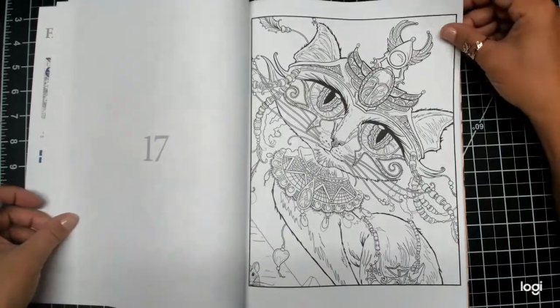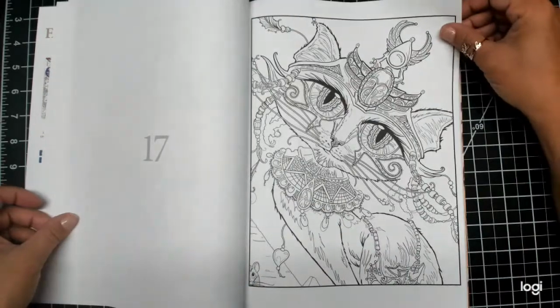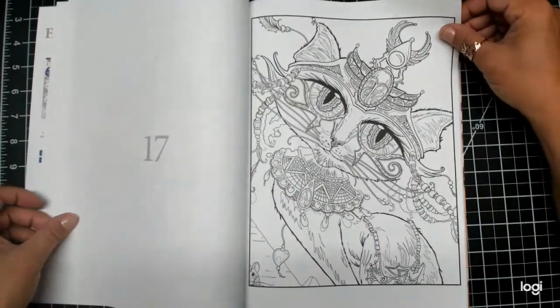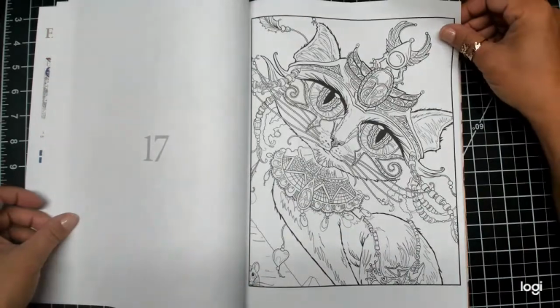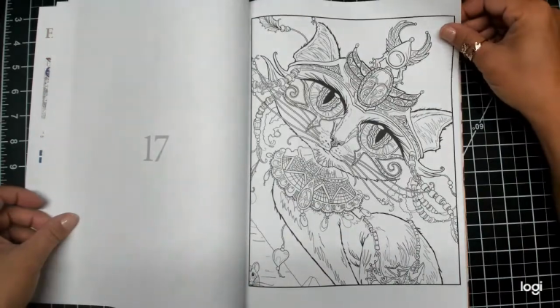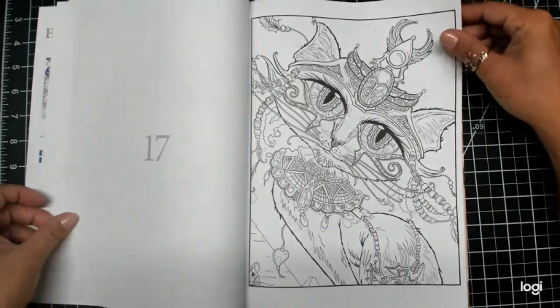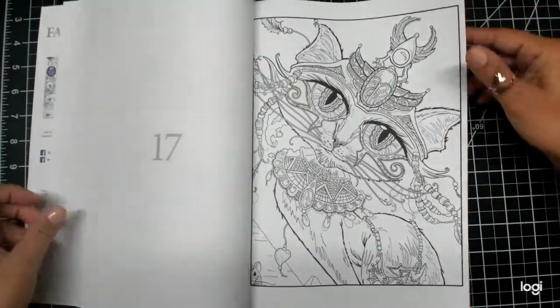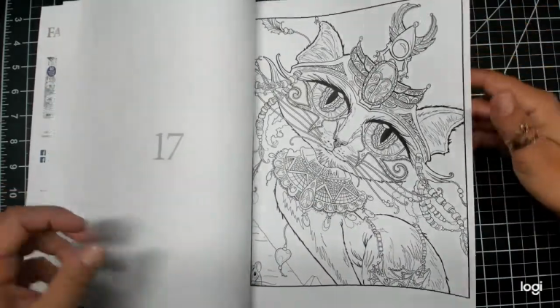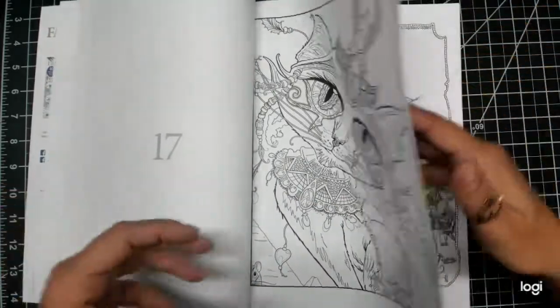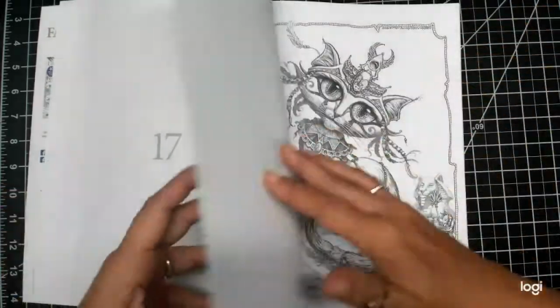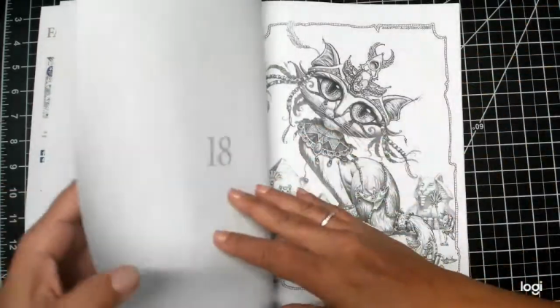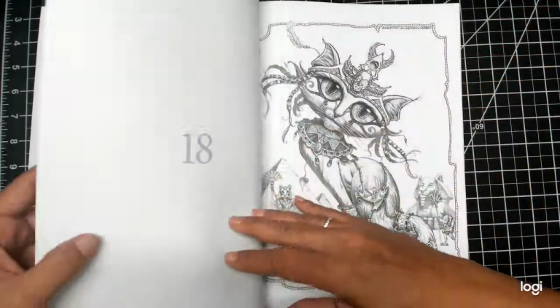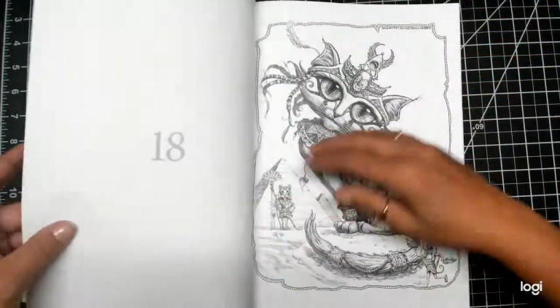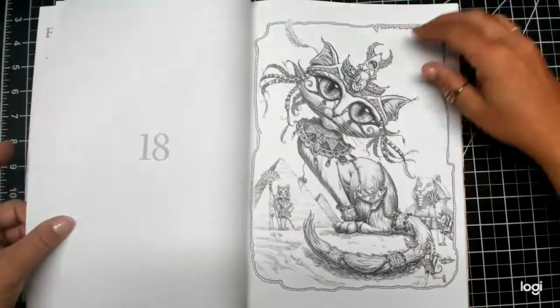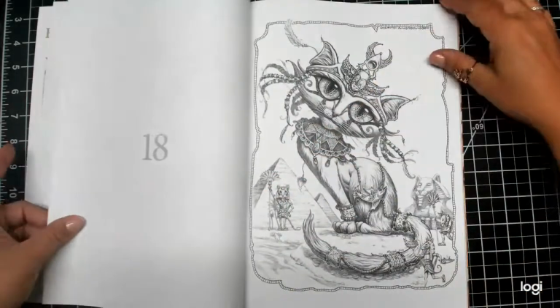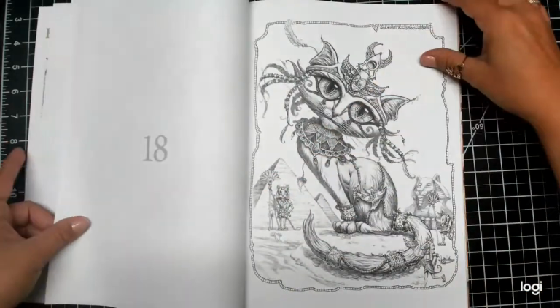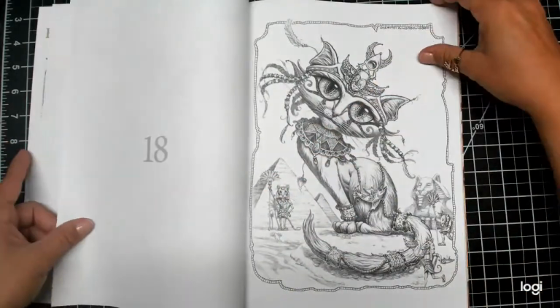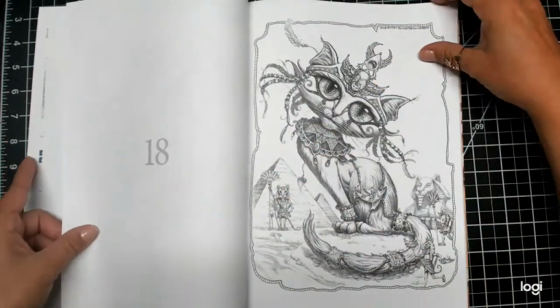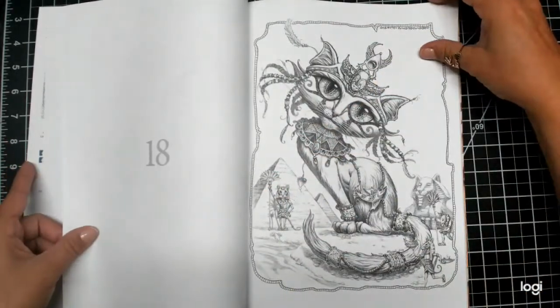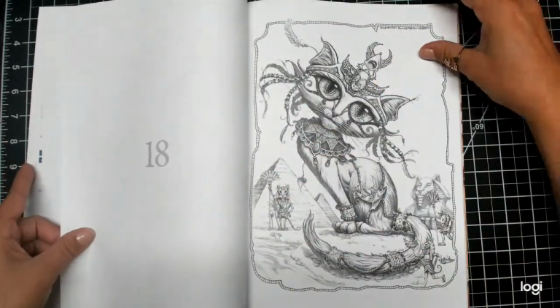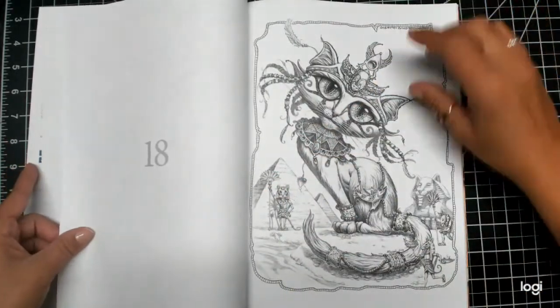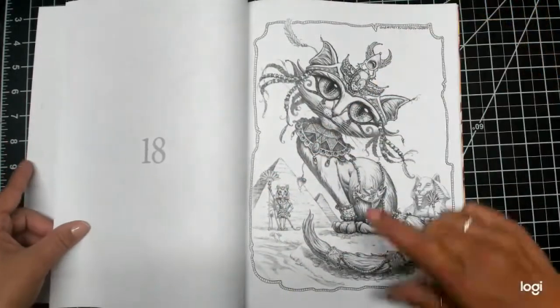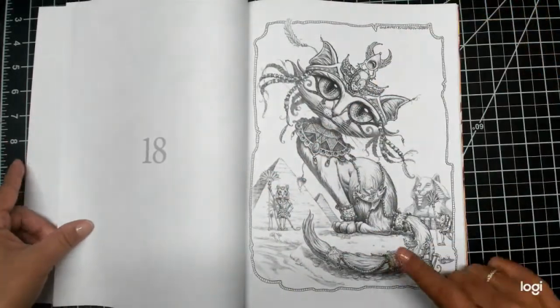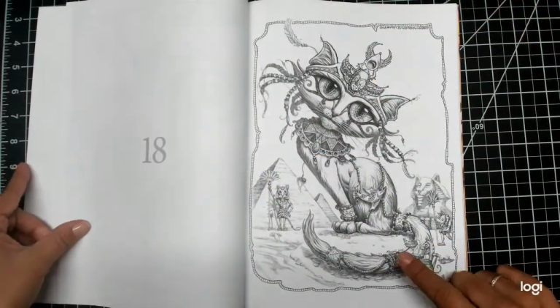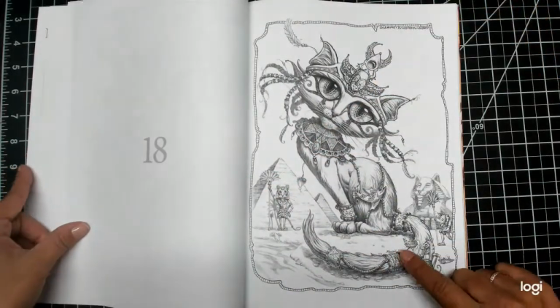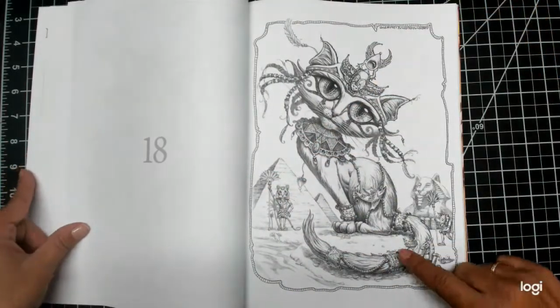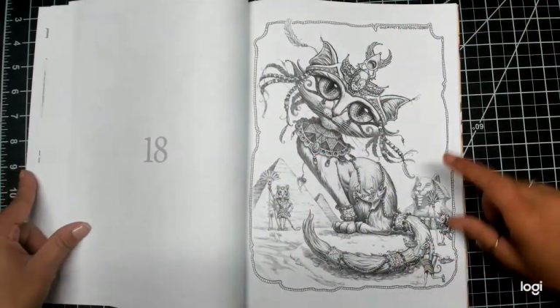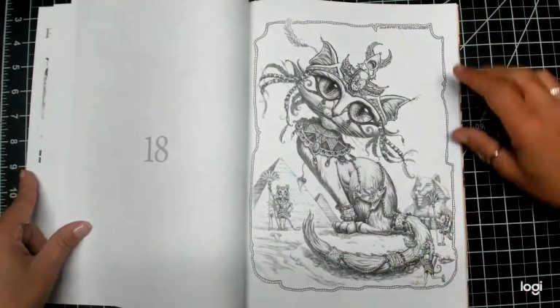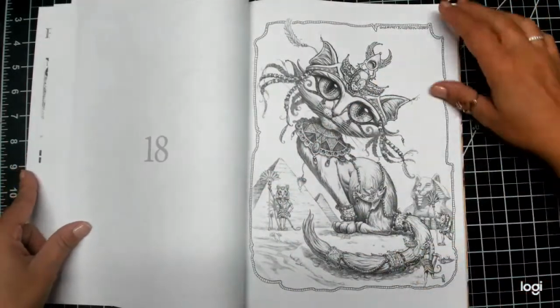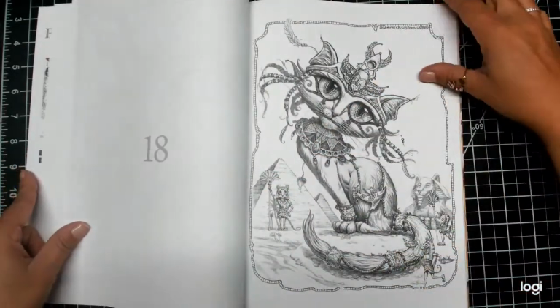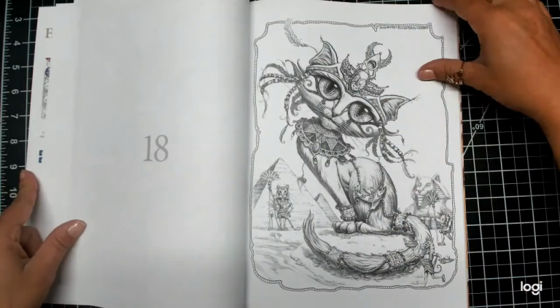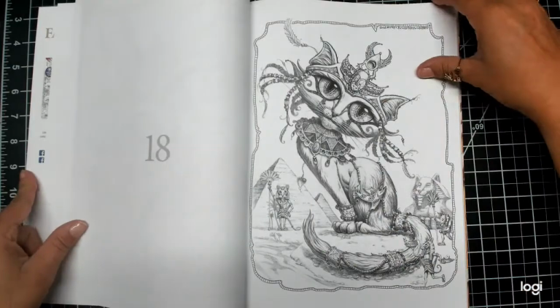What is everyone thinking about this month's issue? I love the grayscale!